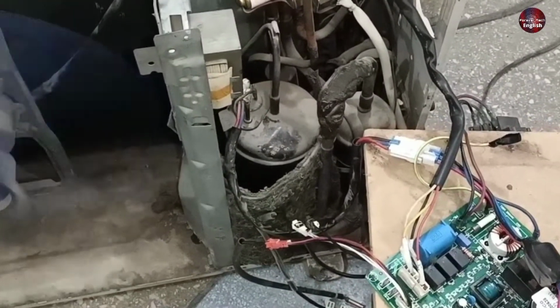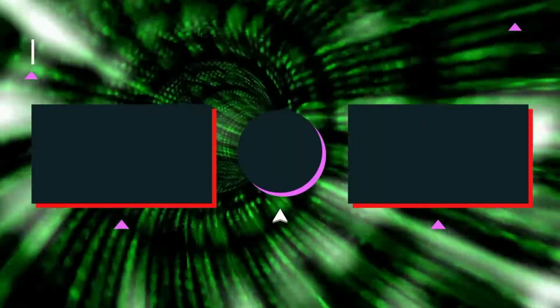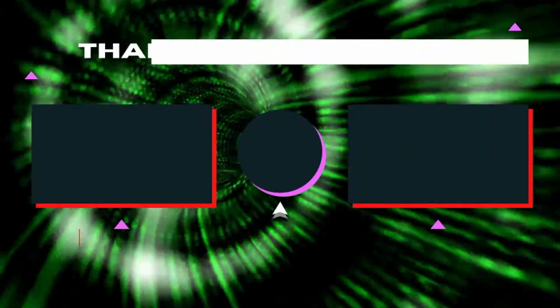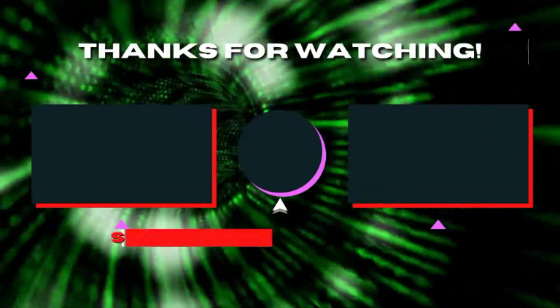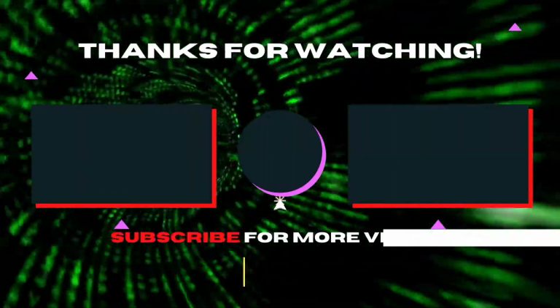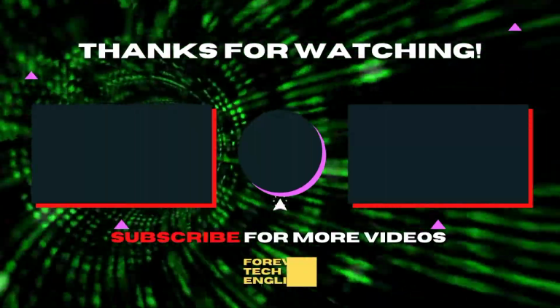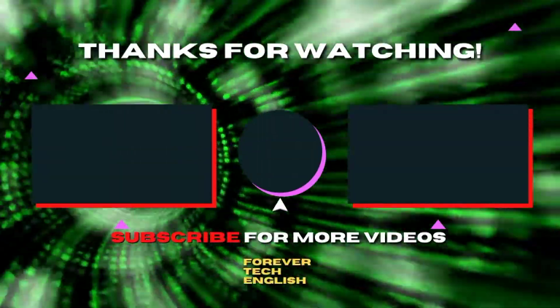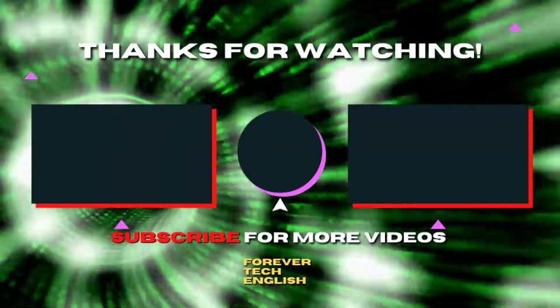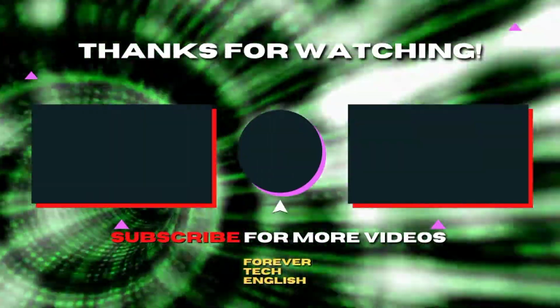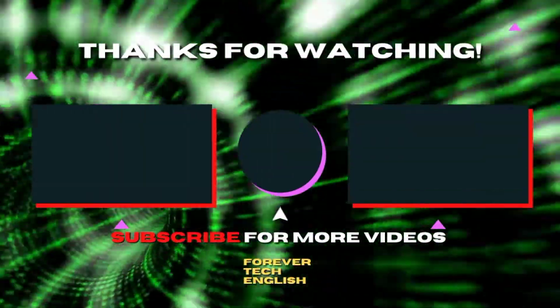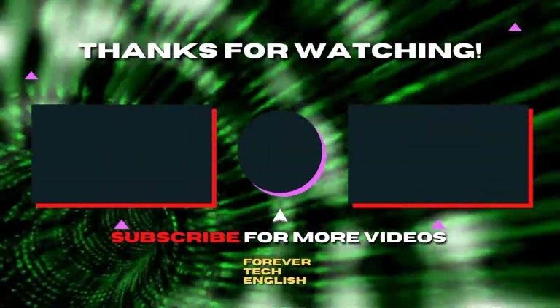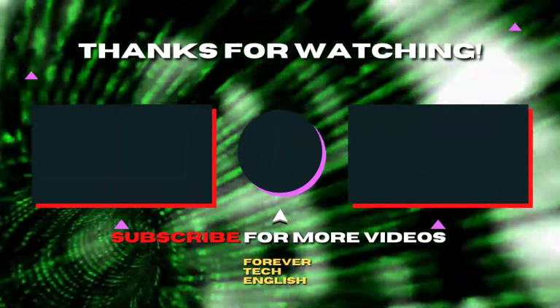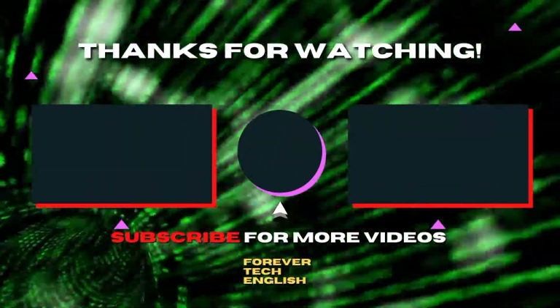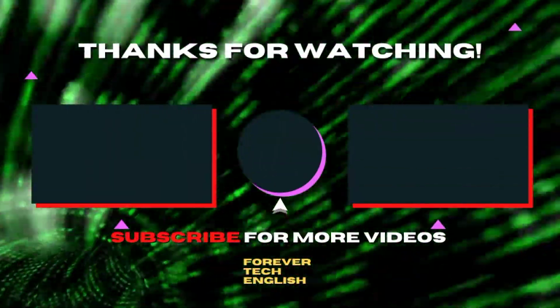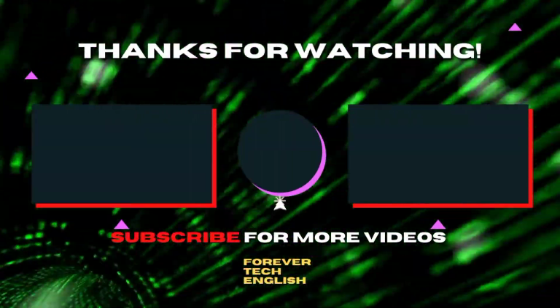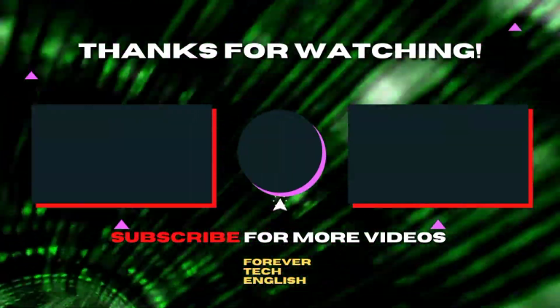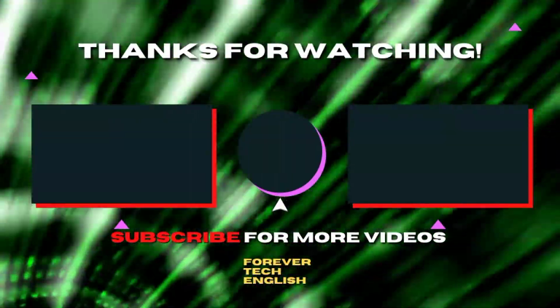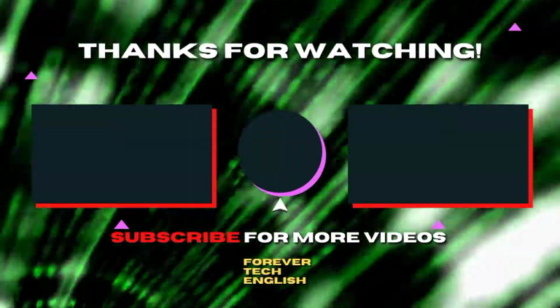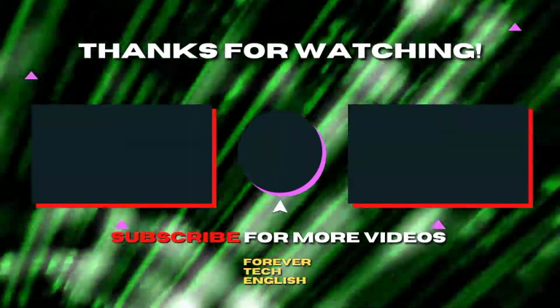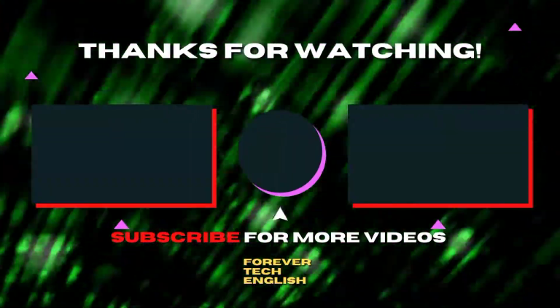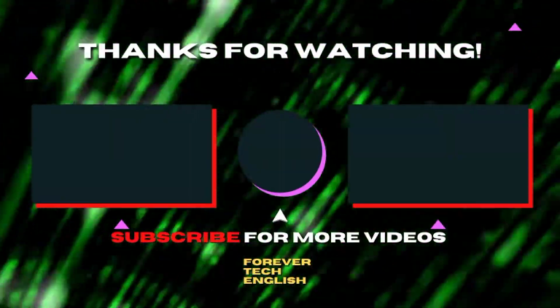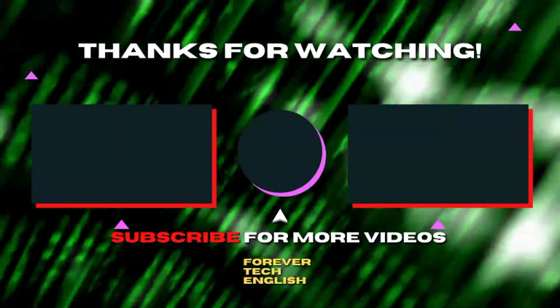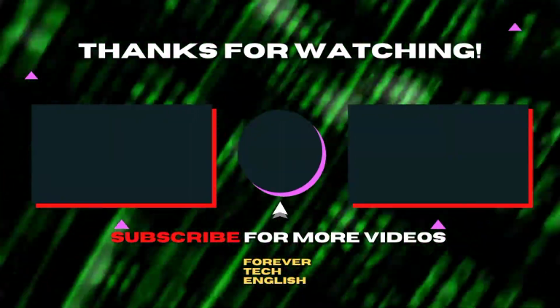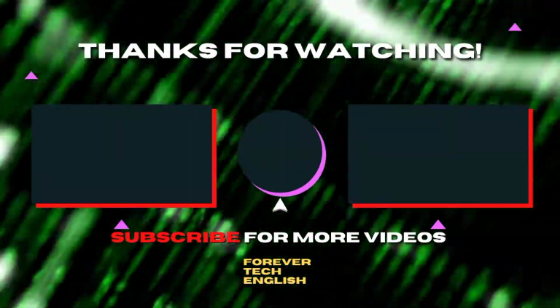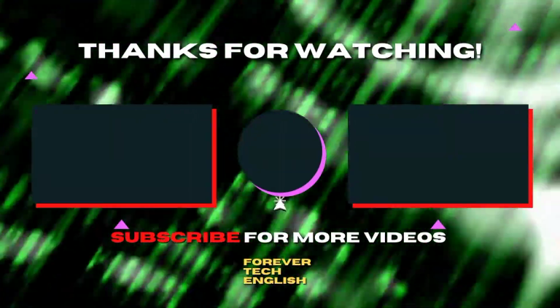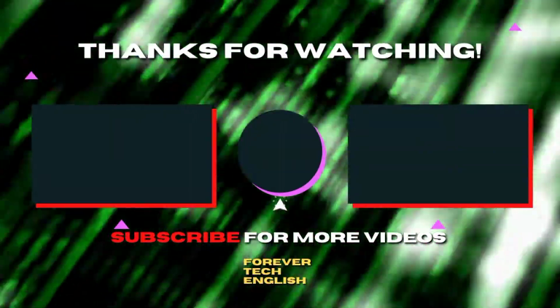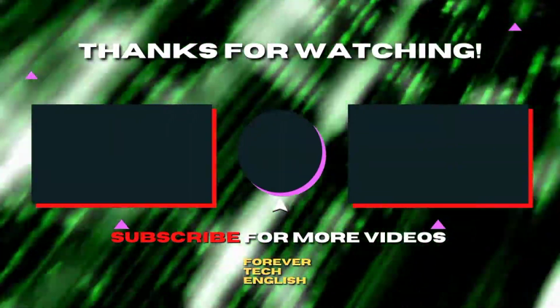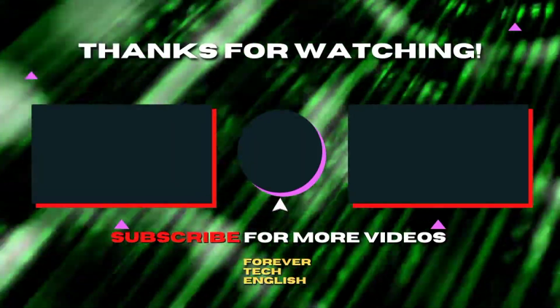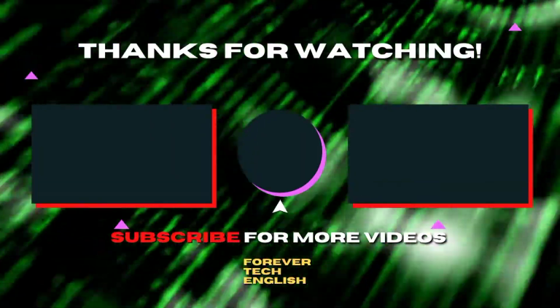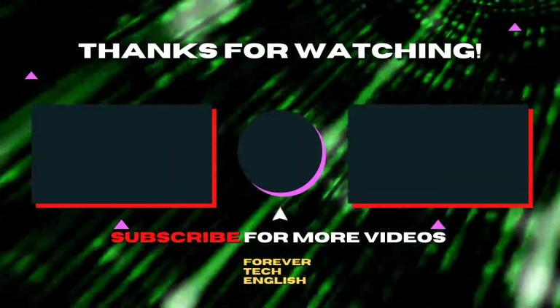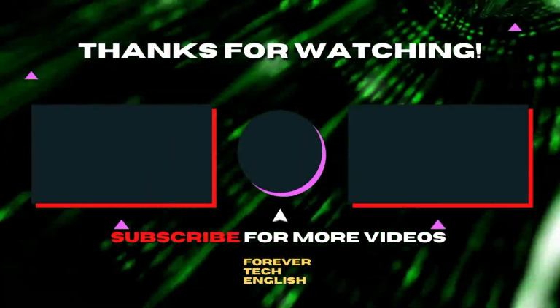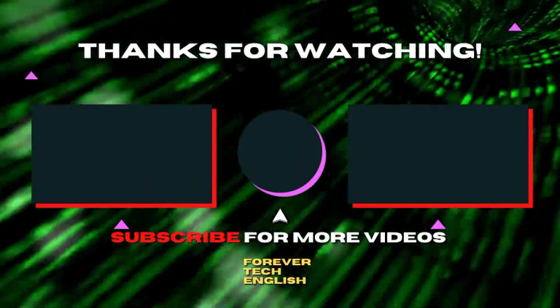Click on the left or right thumbnail on the screen to watch our next videos, and subscribe — it's free.